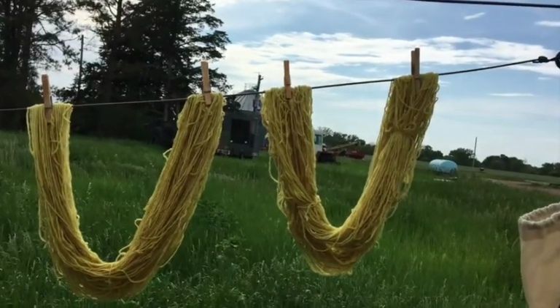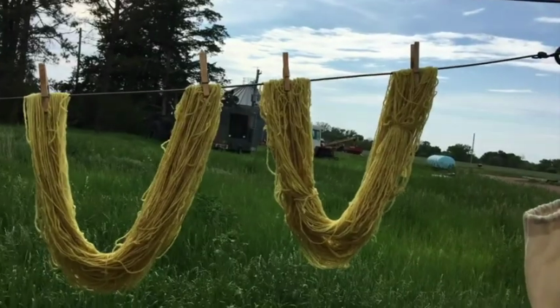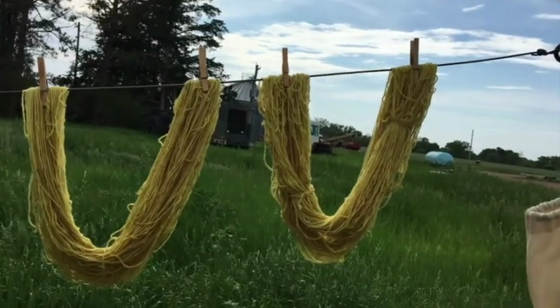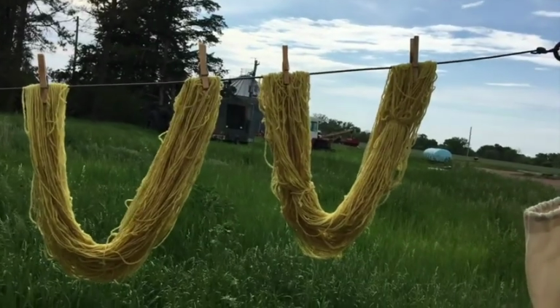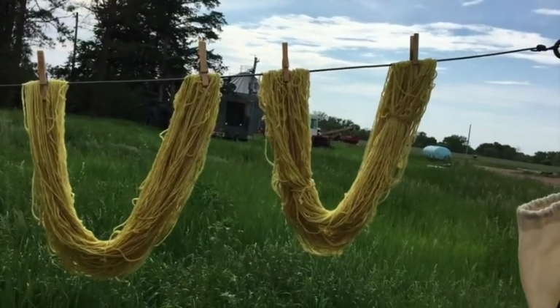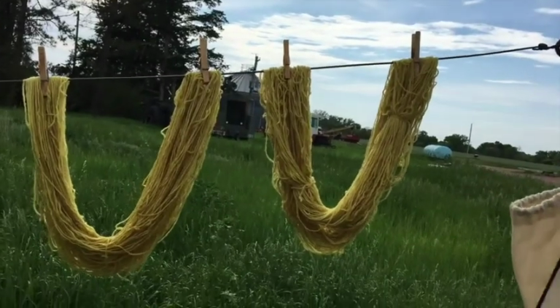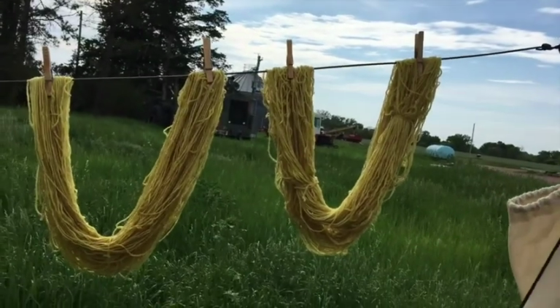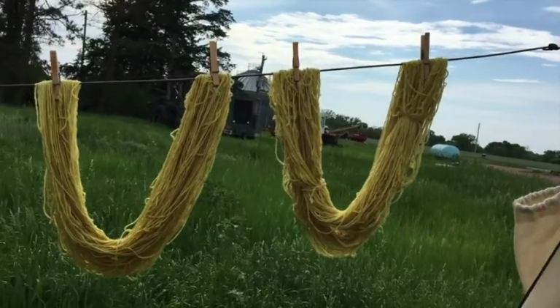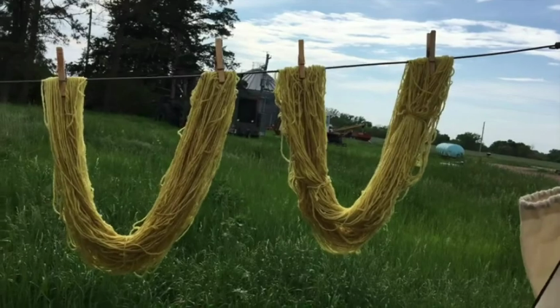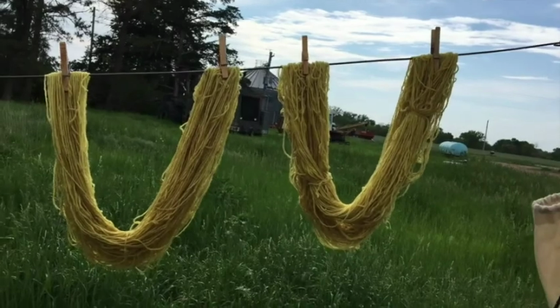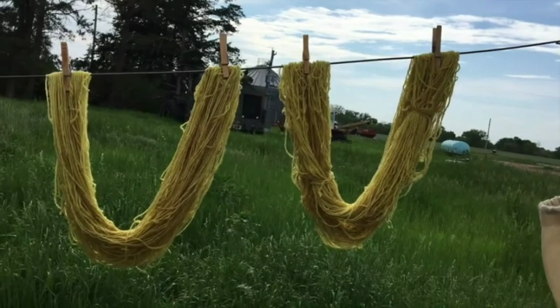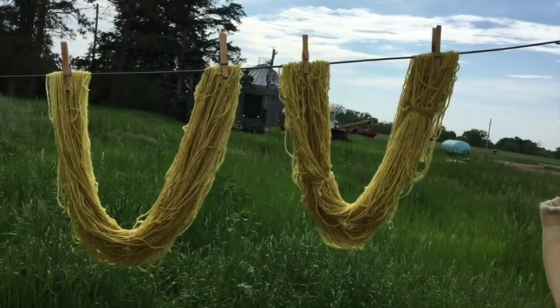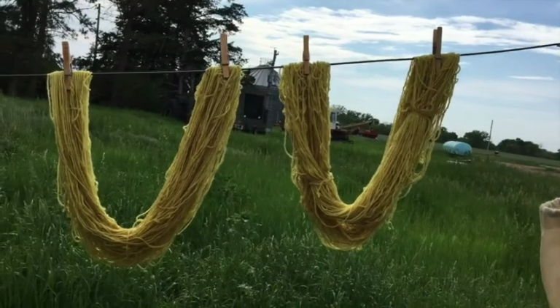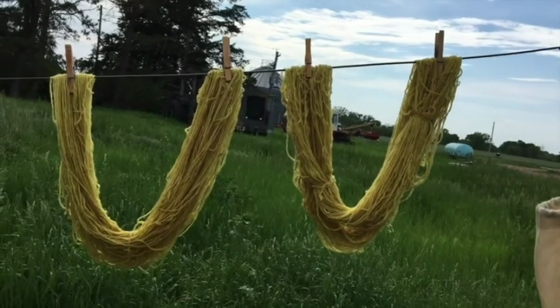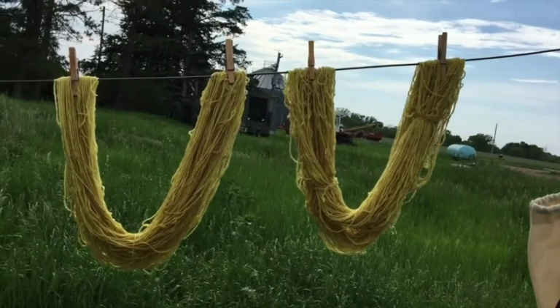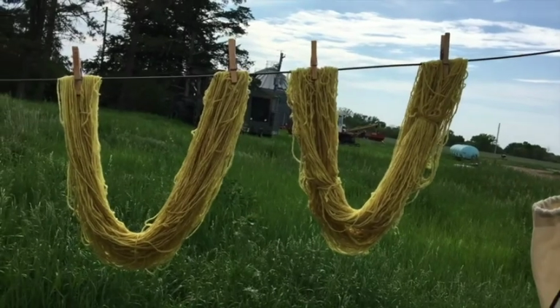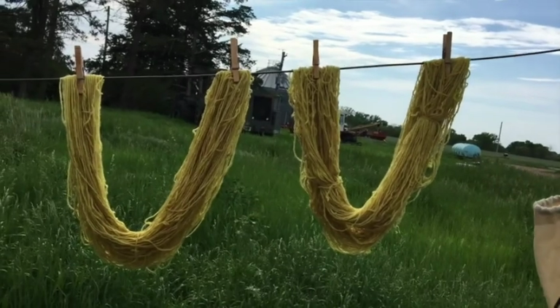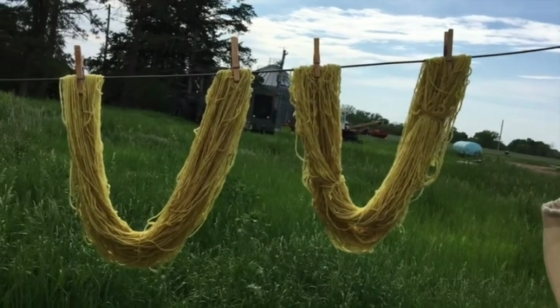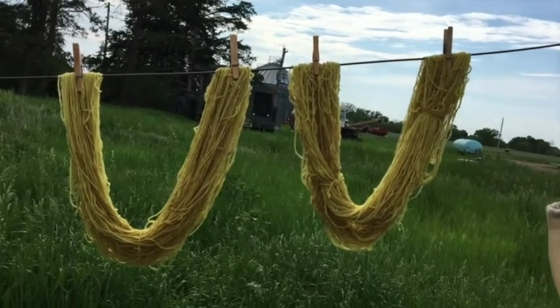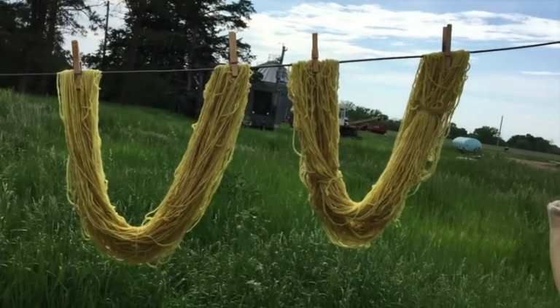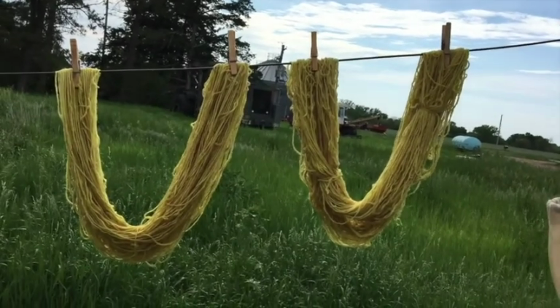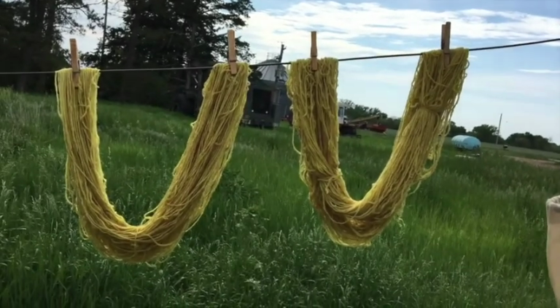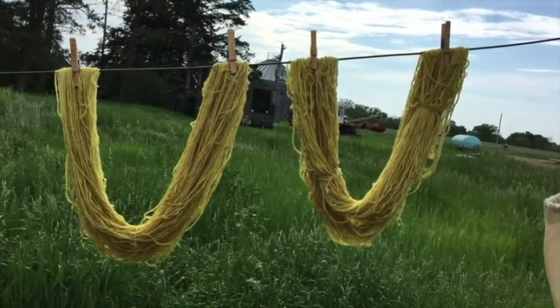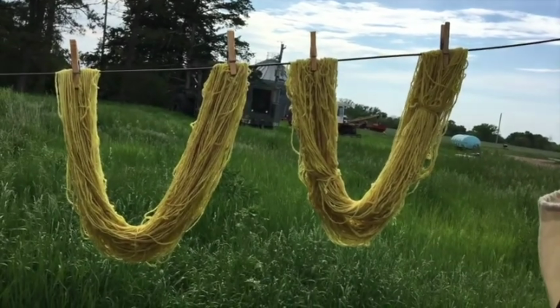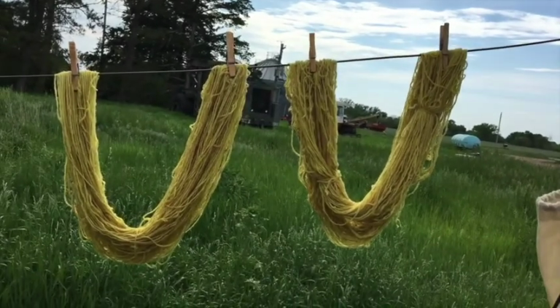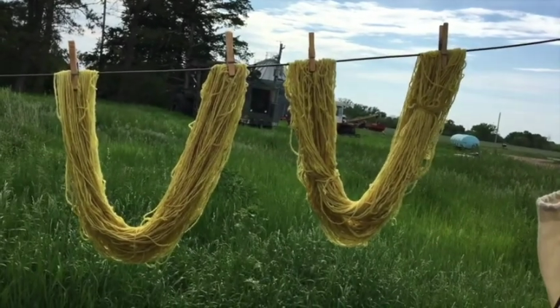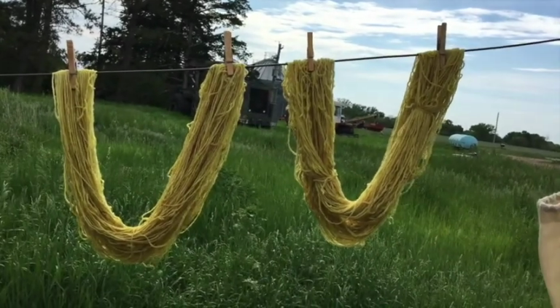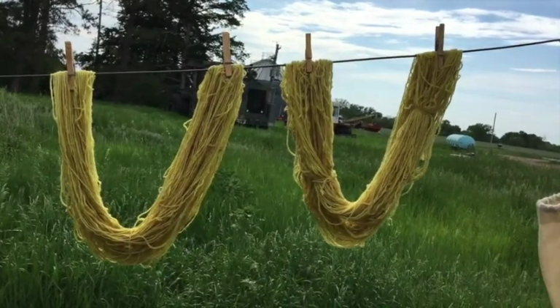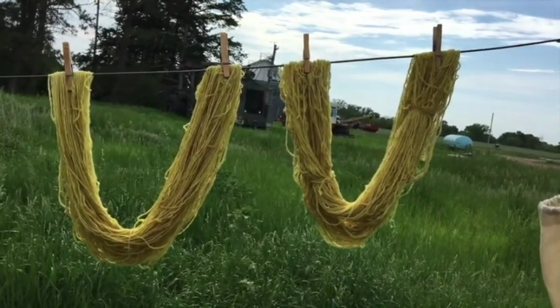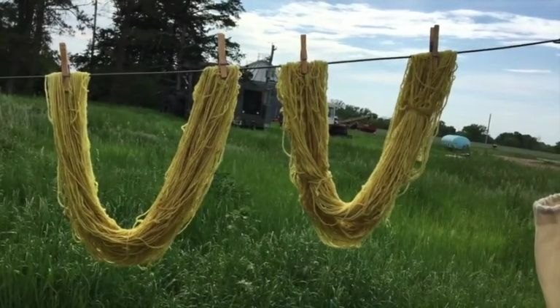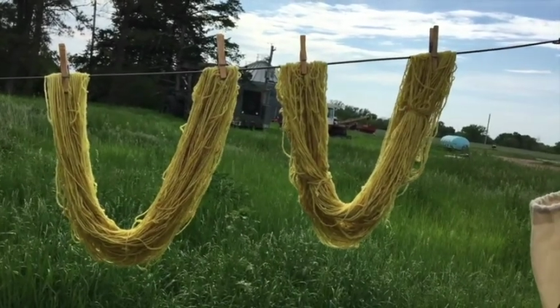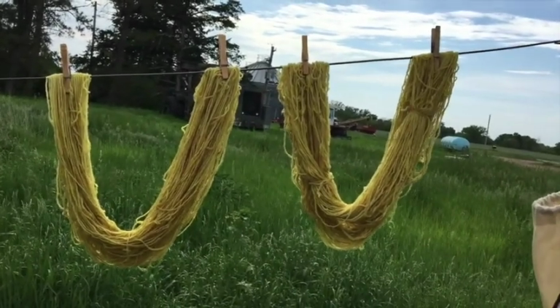Now that my yarn is all dried, I'm going to hang it up on the clothesline for a few hours or until it's fully dry.